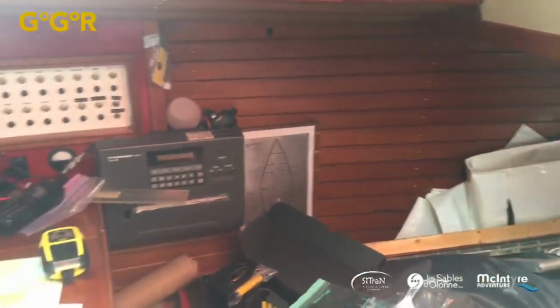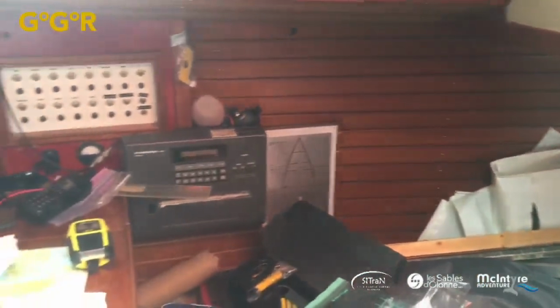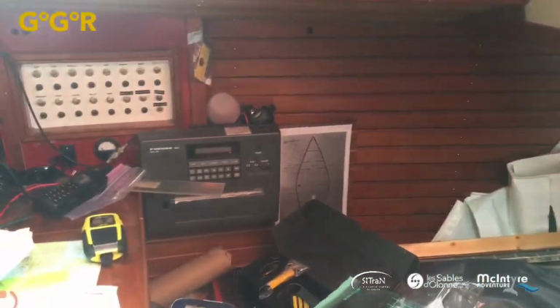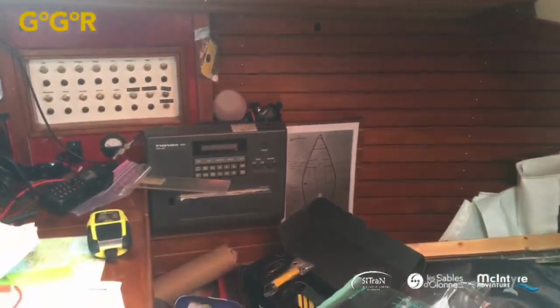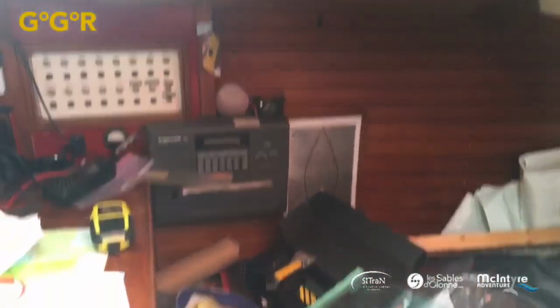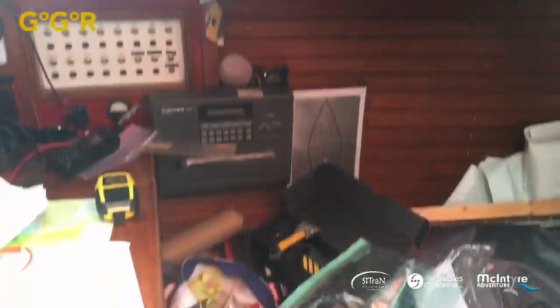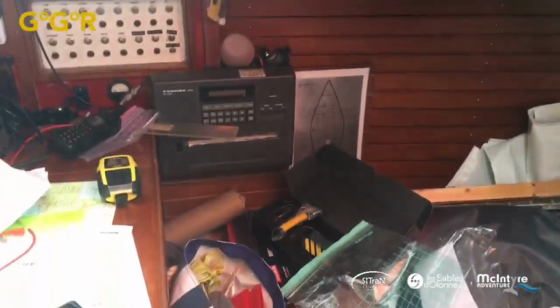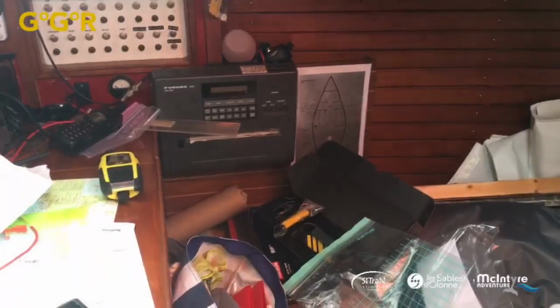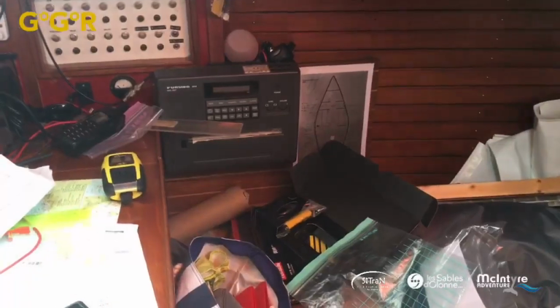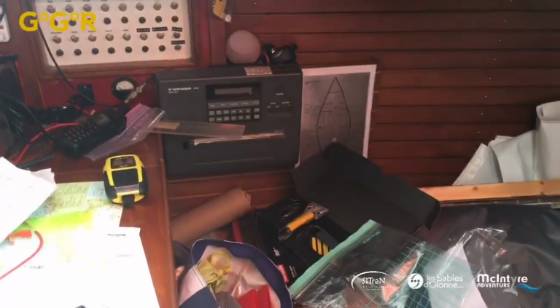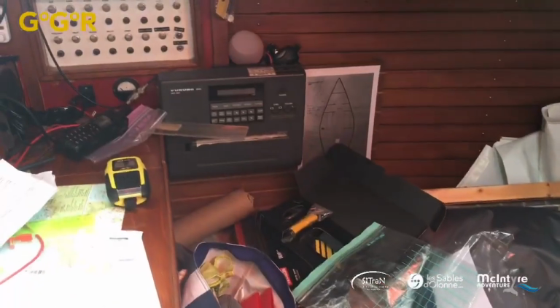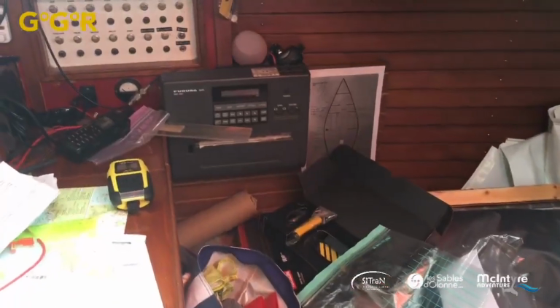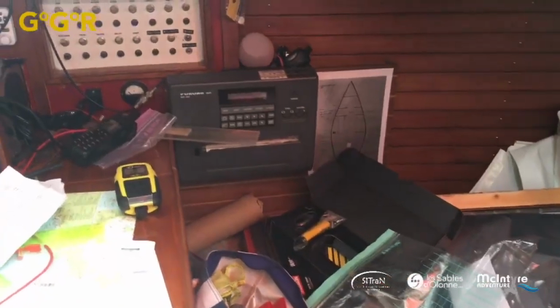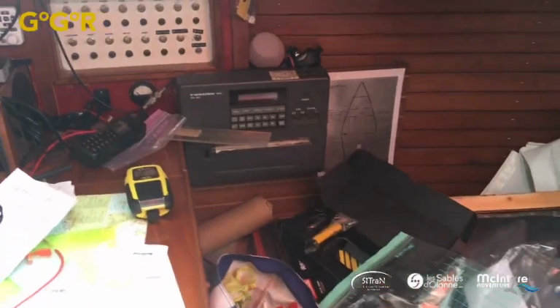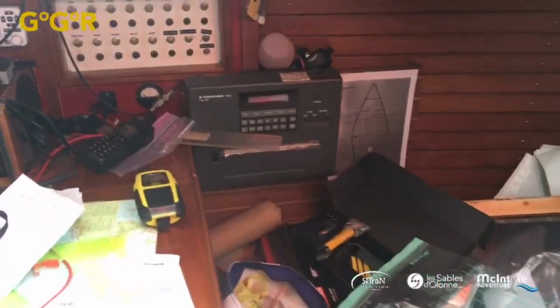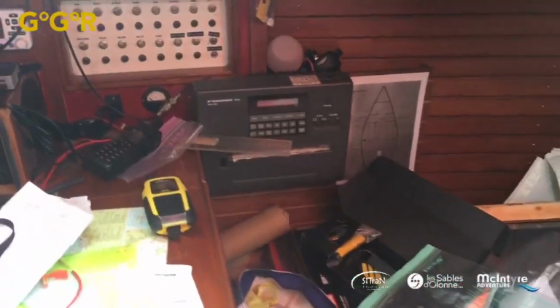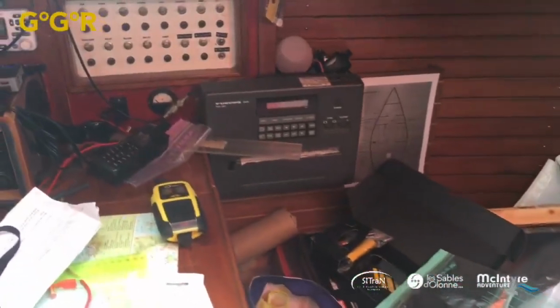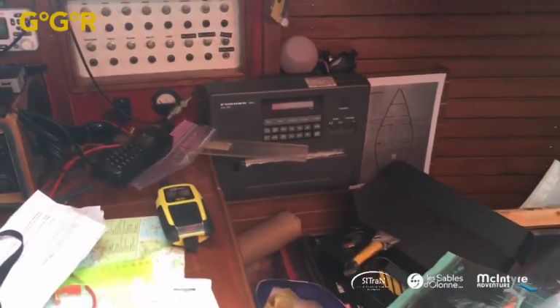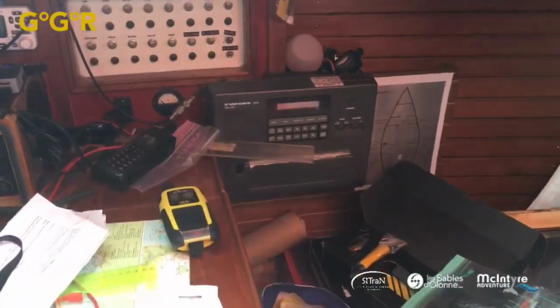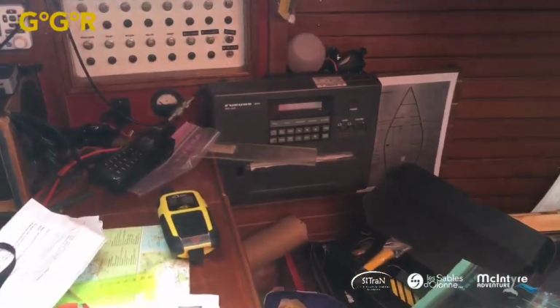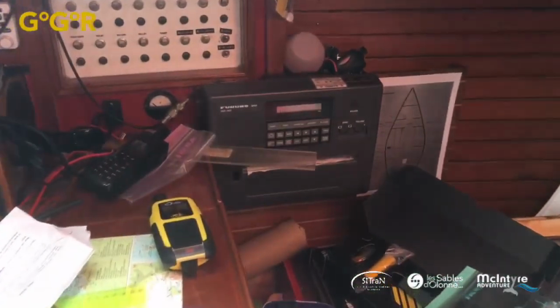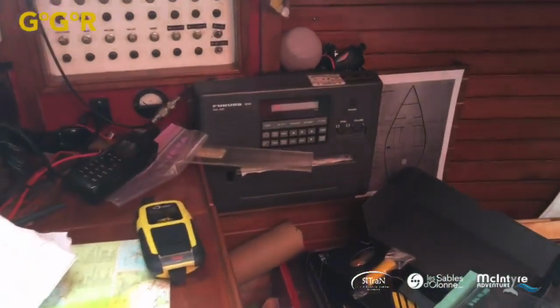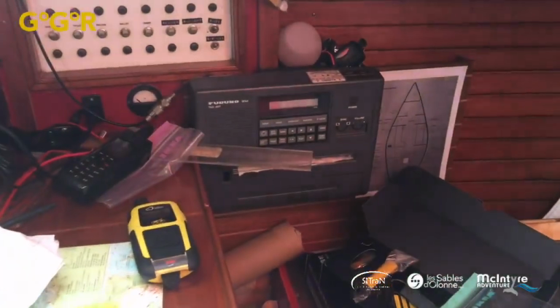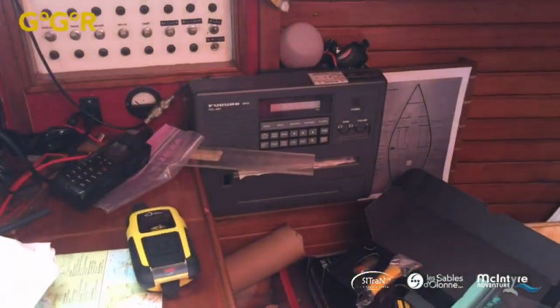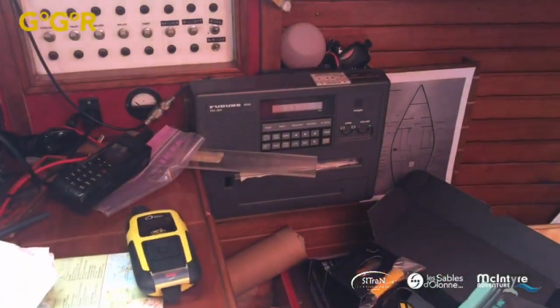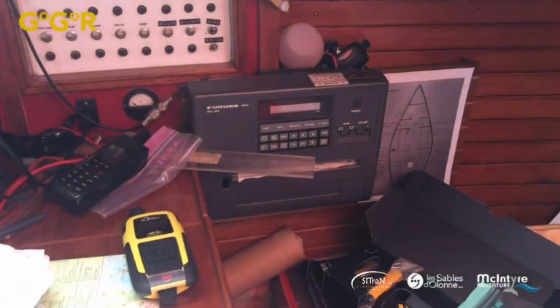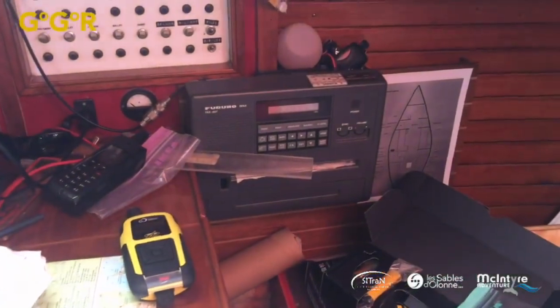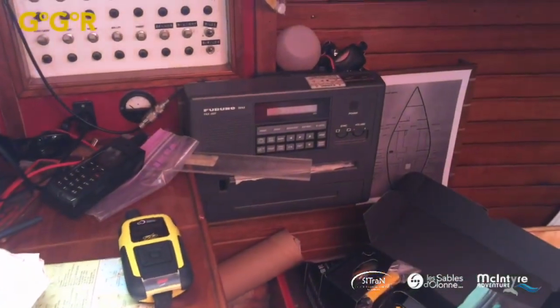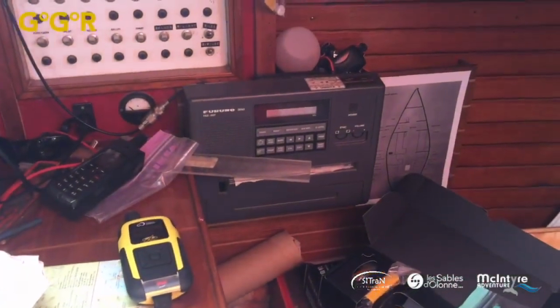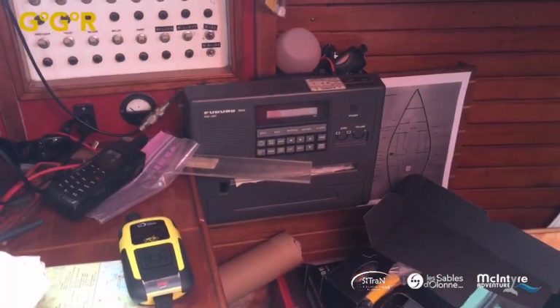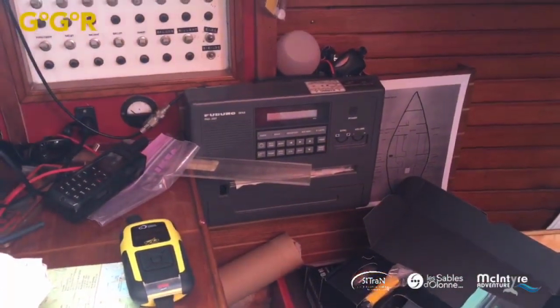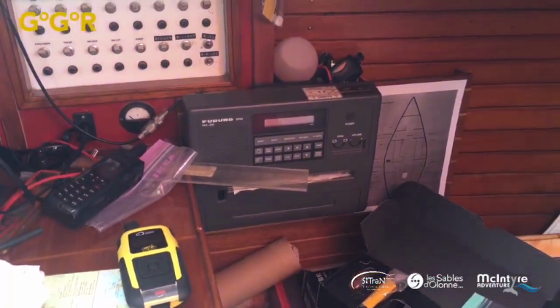There's the weather fax. We're allowing HF weather fax, and most of them have been bought secondhand — some have been given to the sailors.